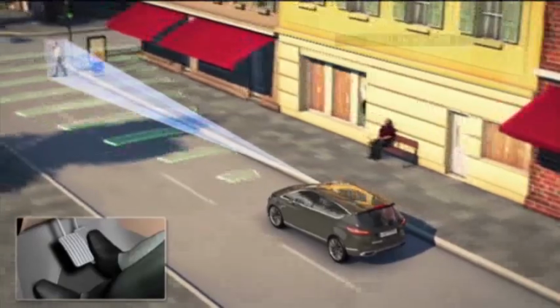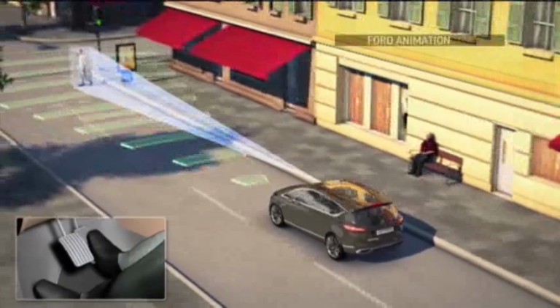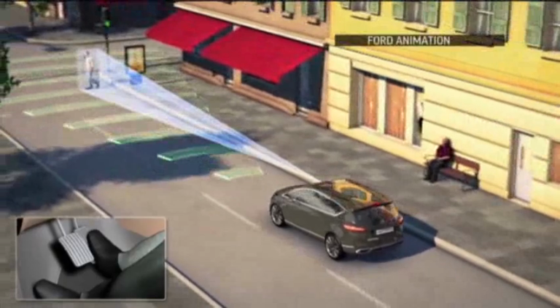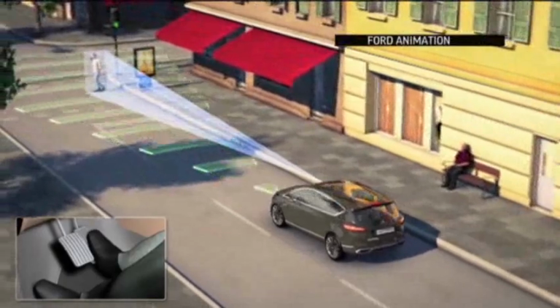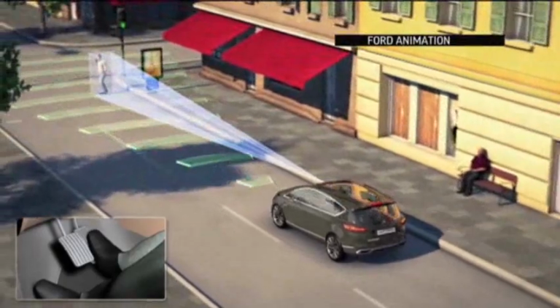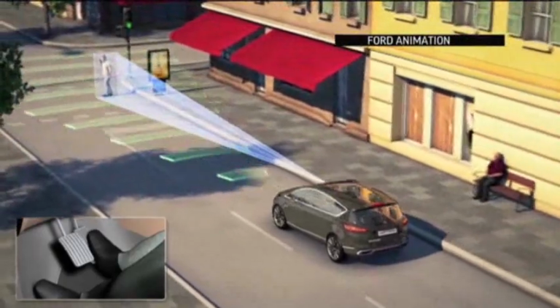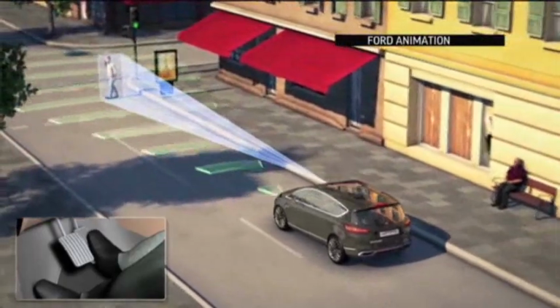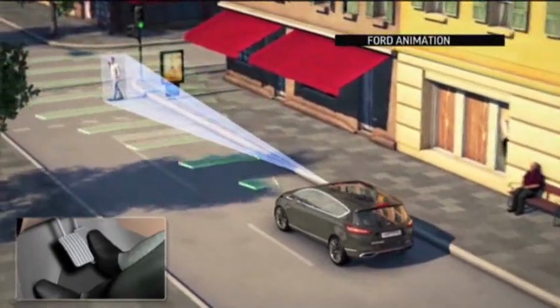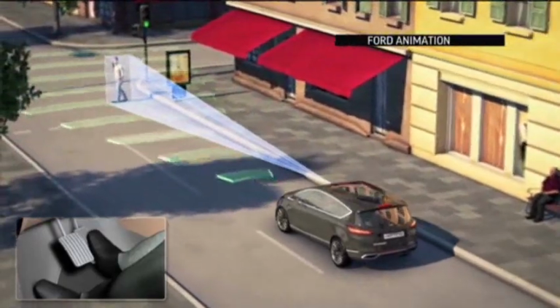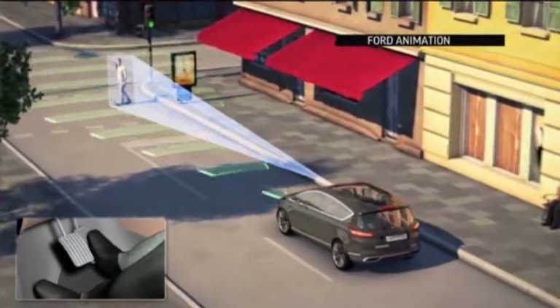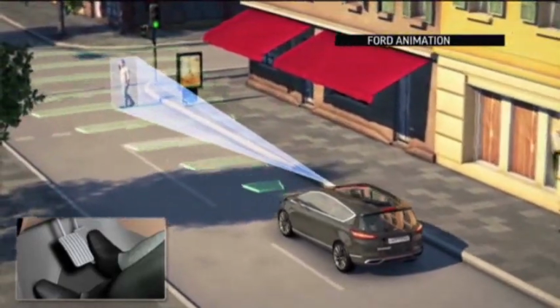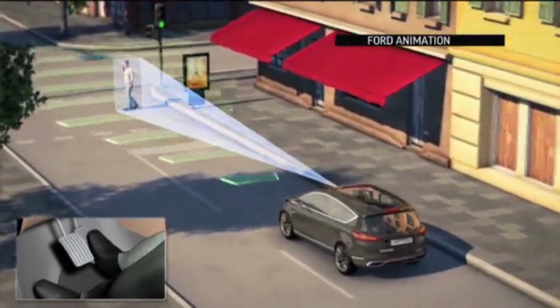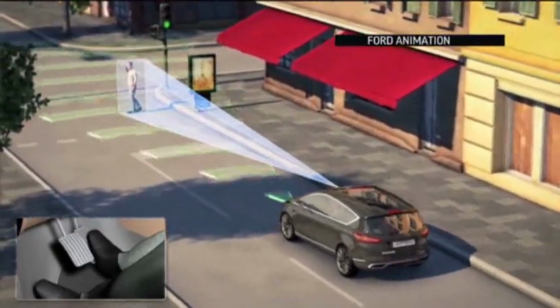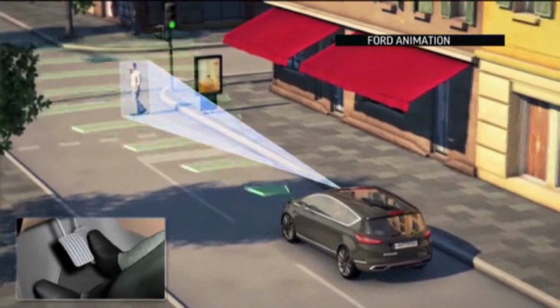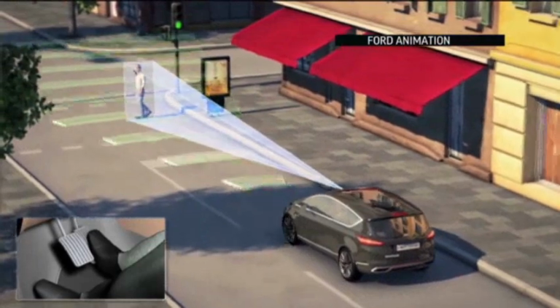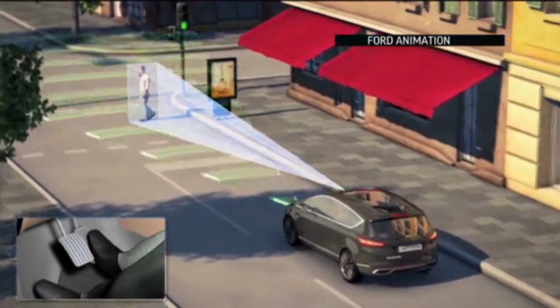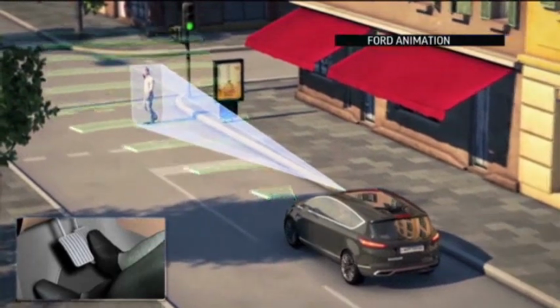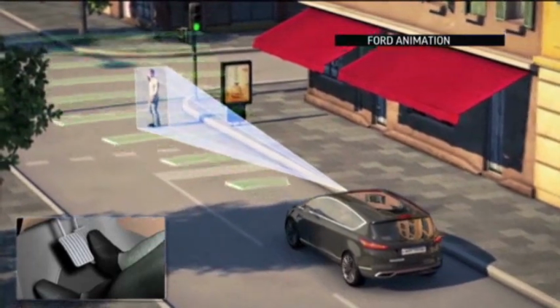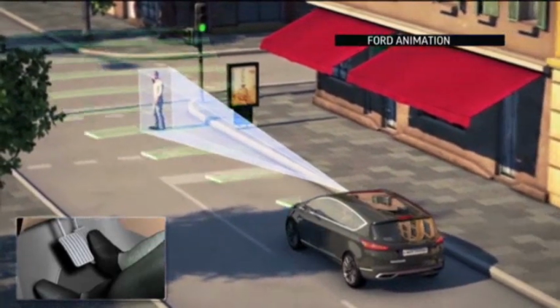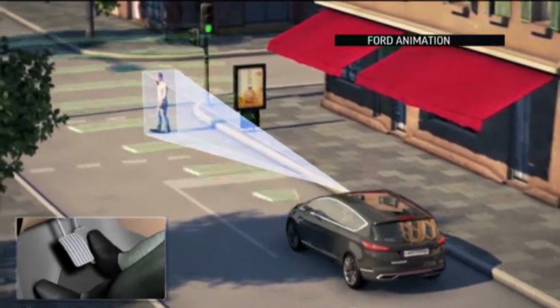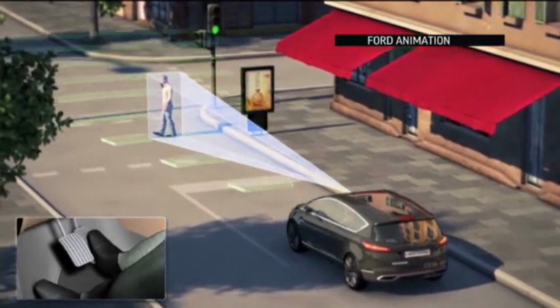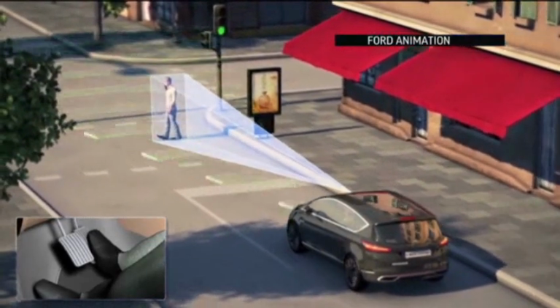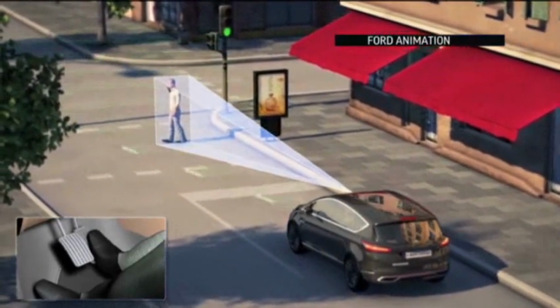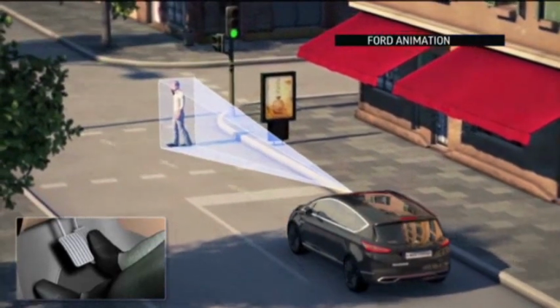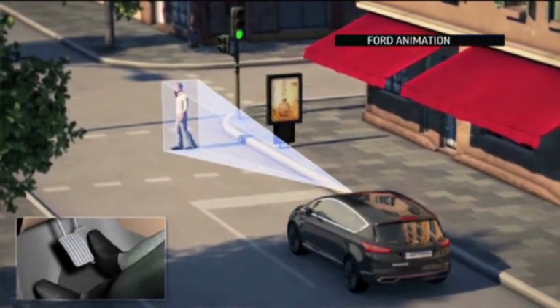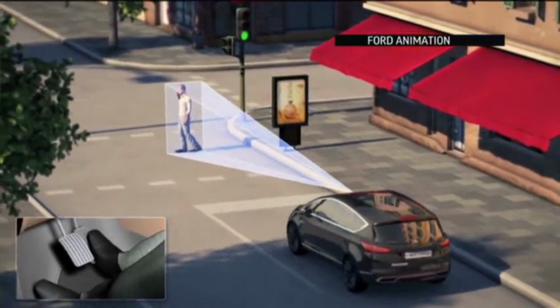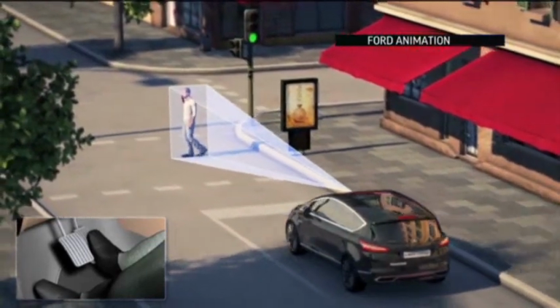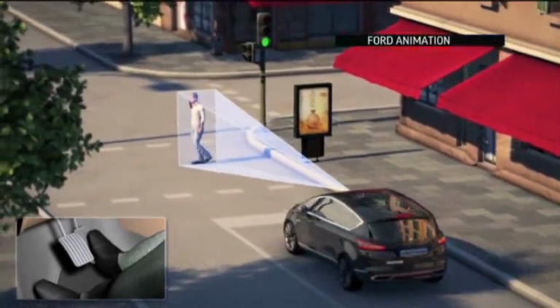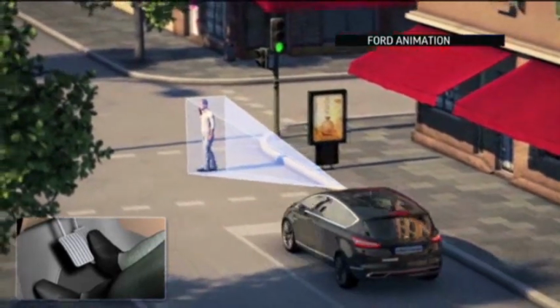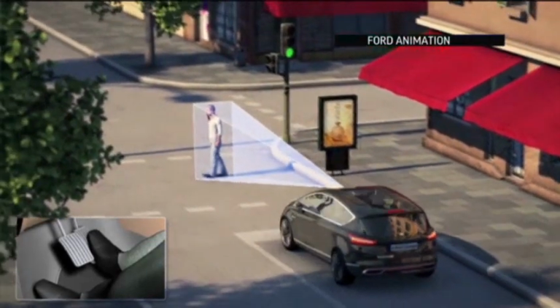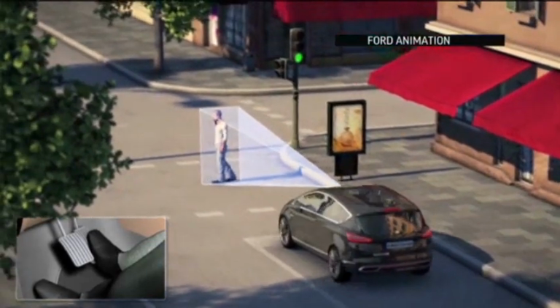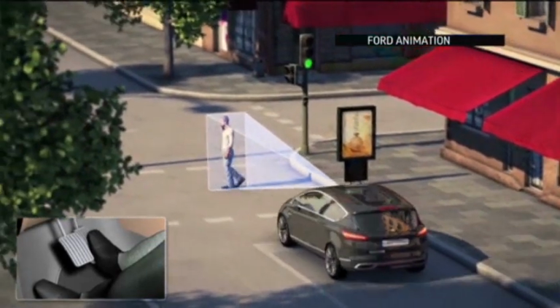And other car makers are working on similar whiz-bang tech that could soon be in your driveway. Matt Friedman, Associated Press.